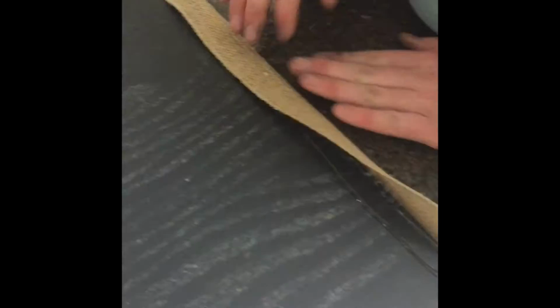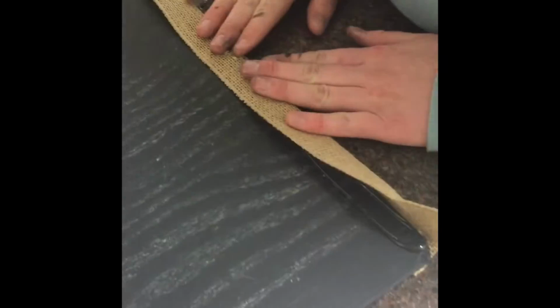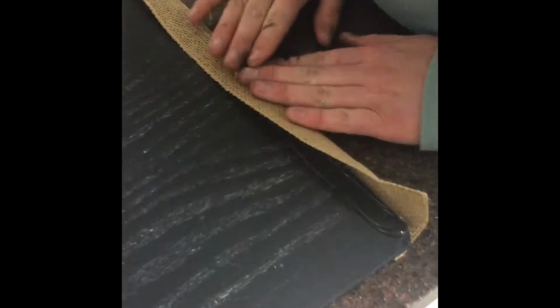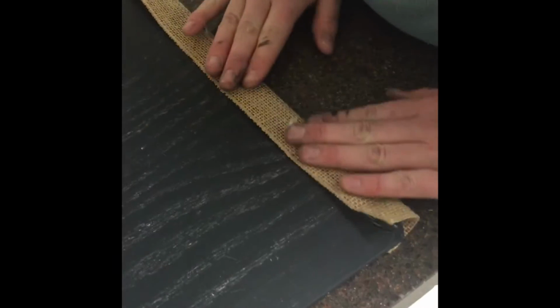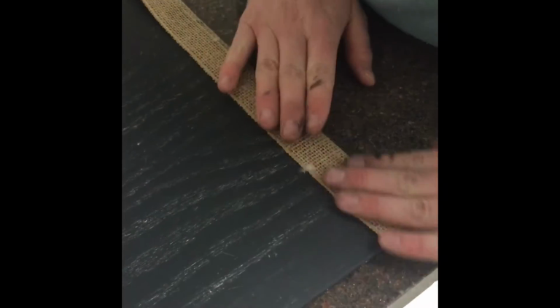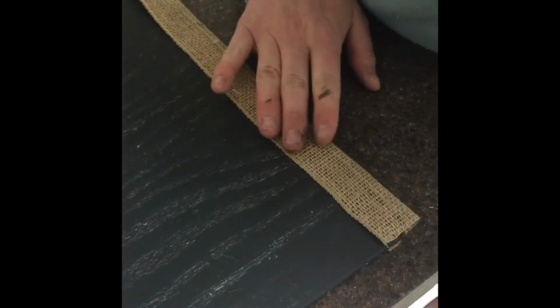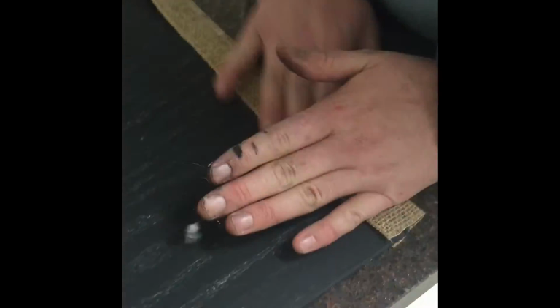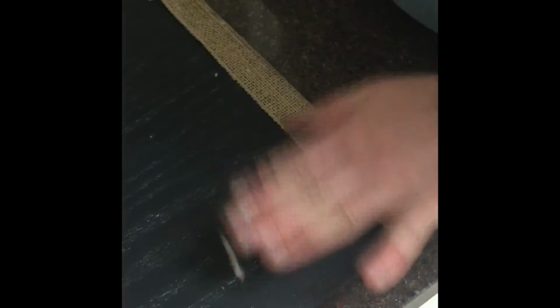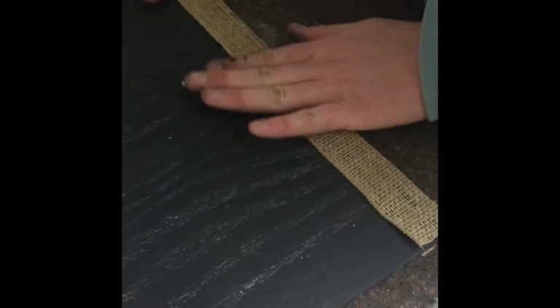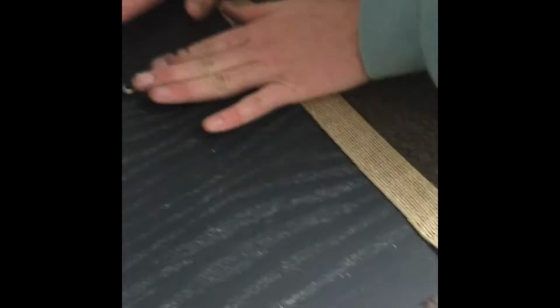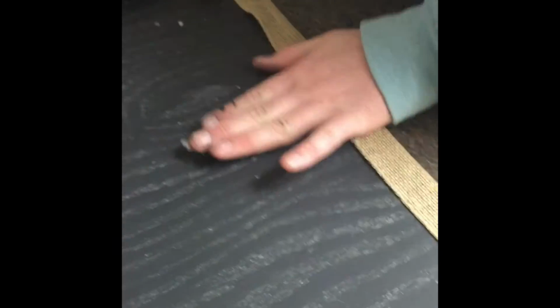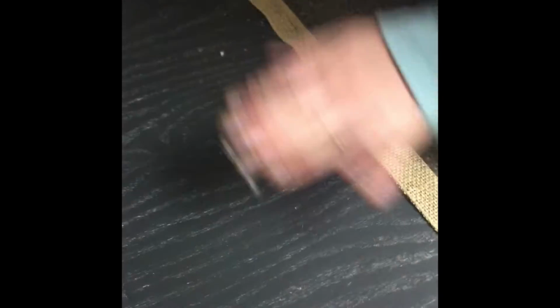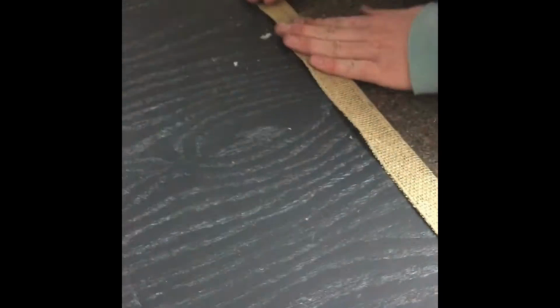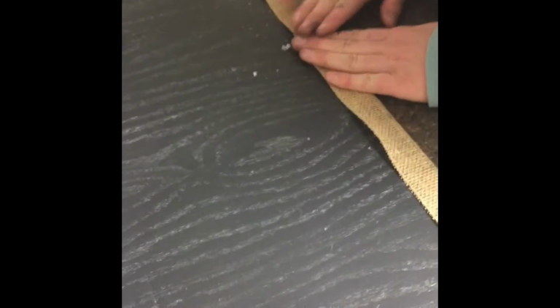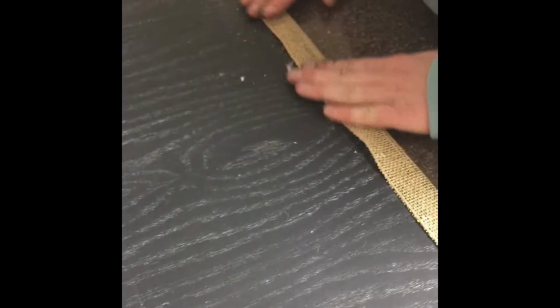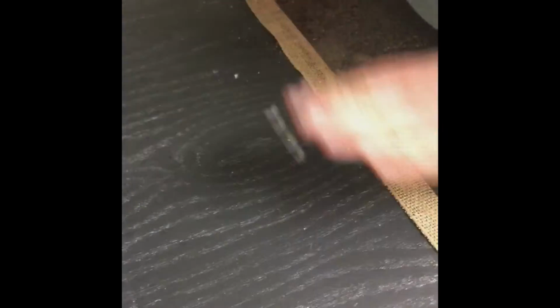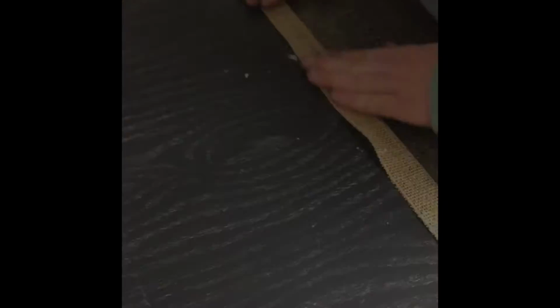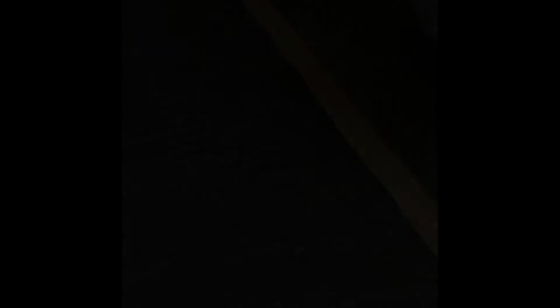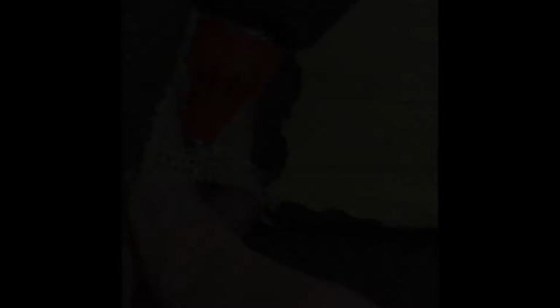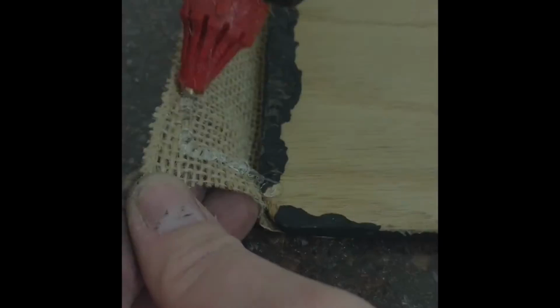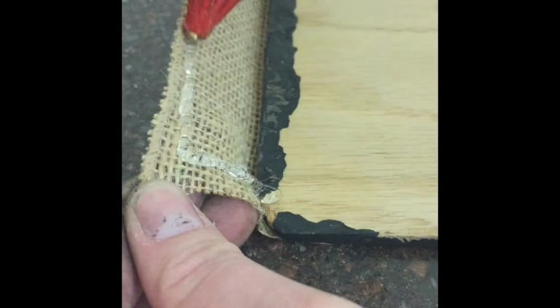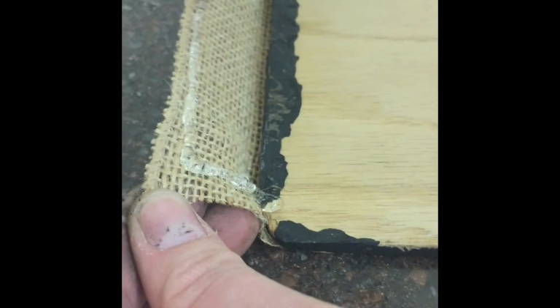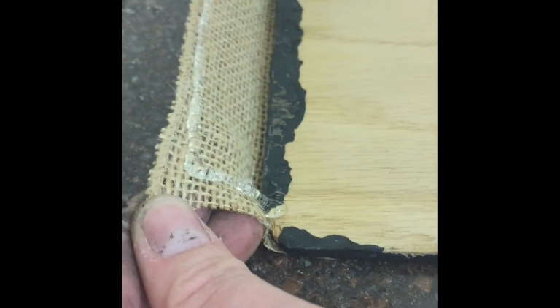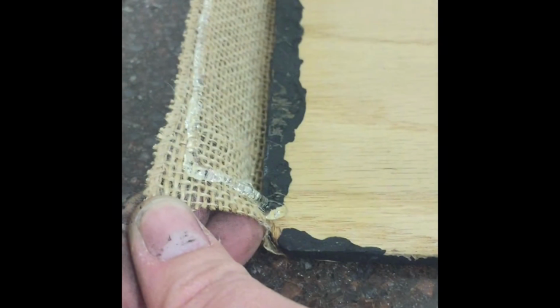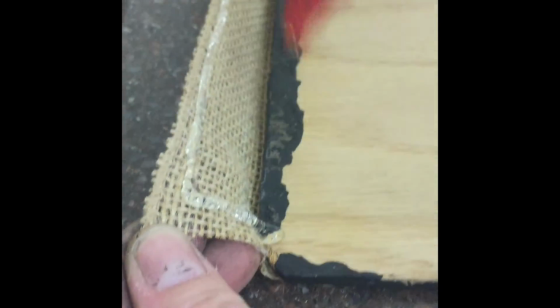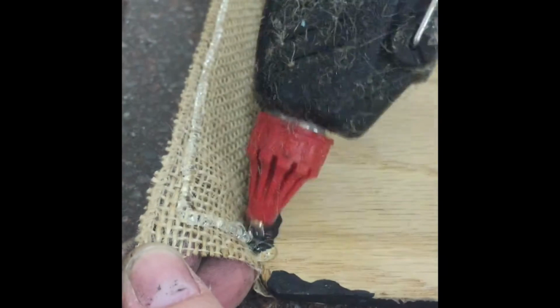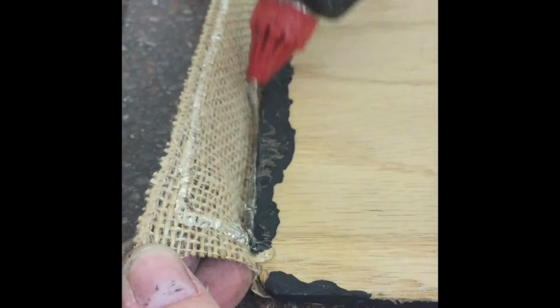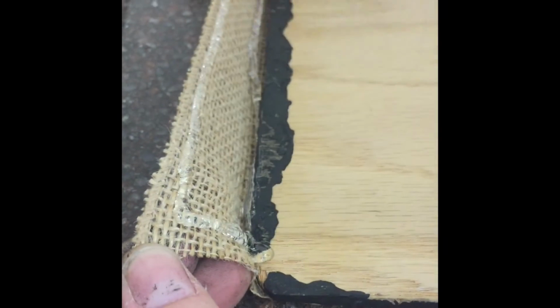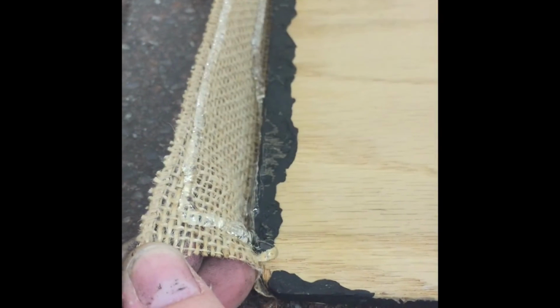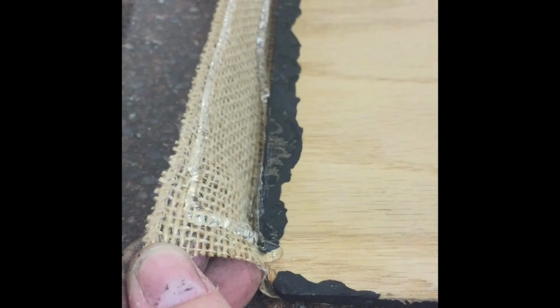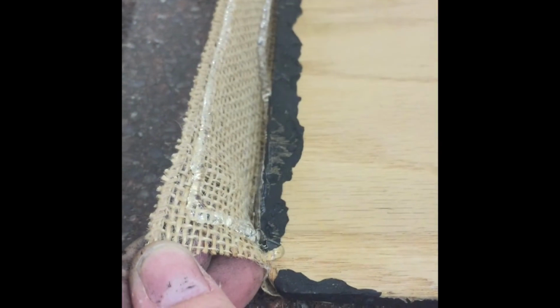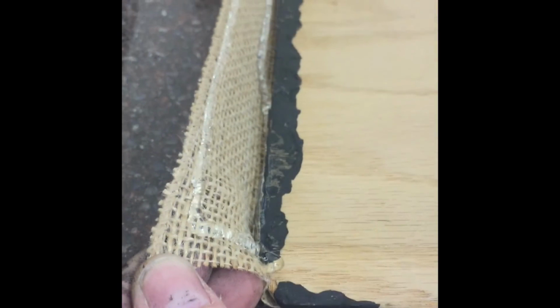Take your time and press it gently. Make sure not to burn your fingers — the glue is very, very hot.